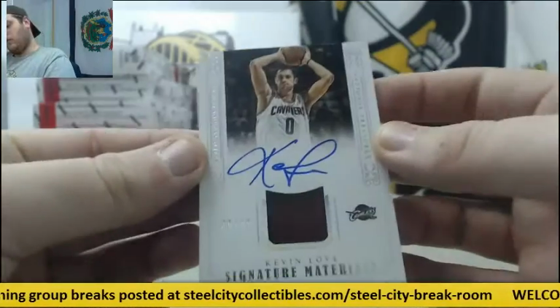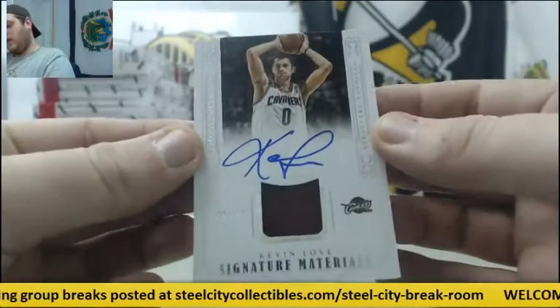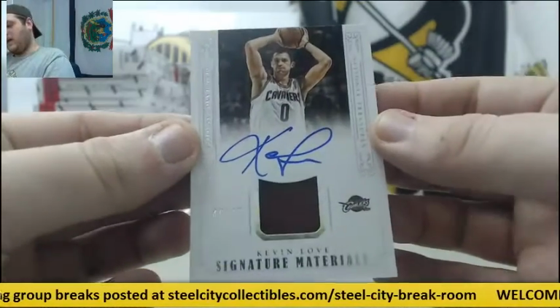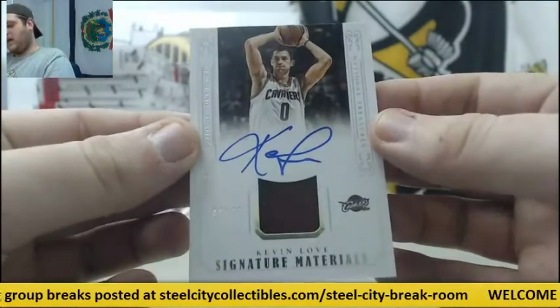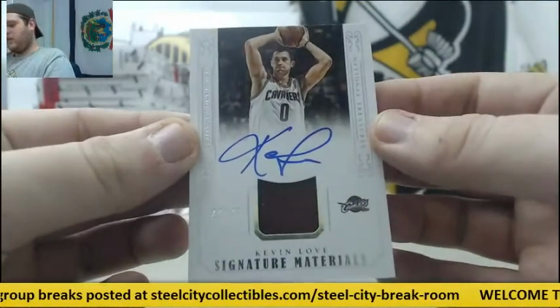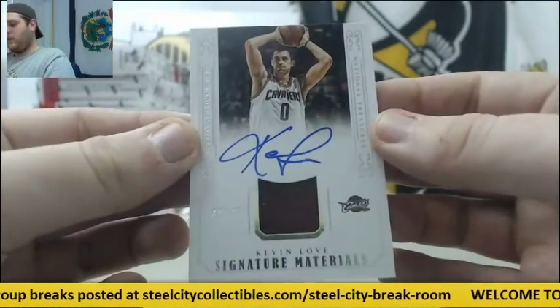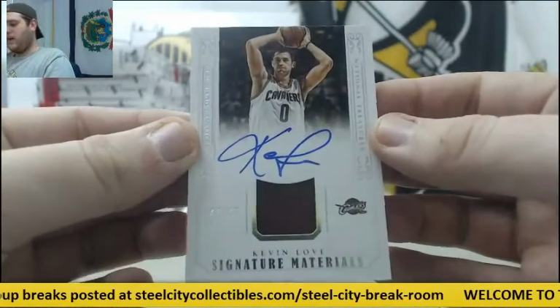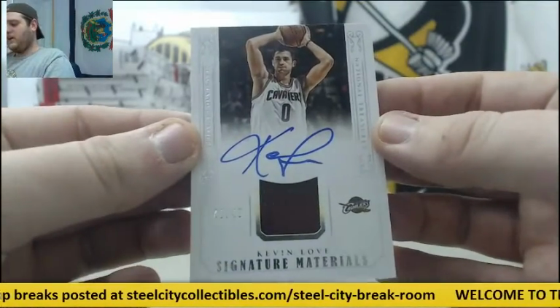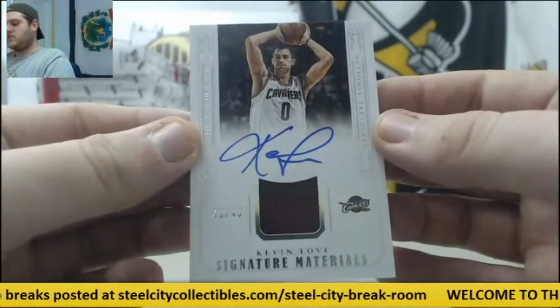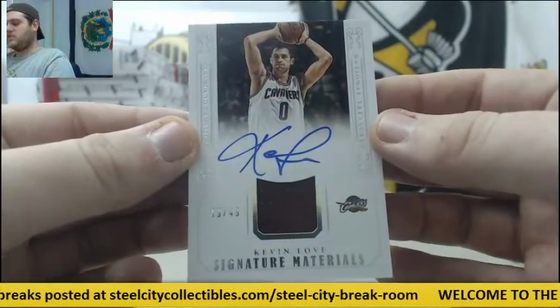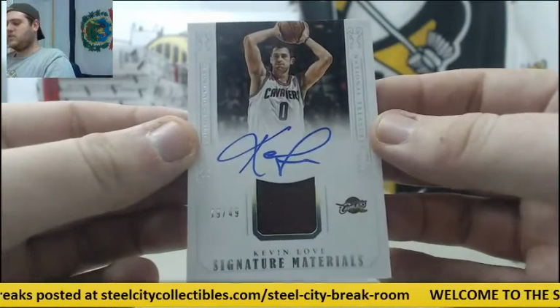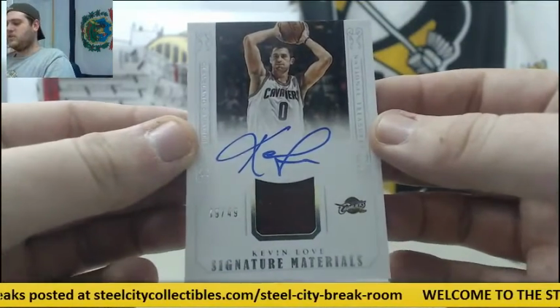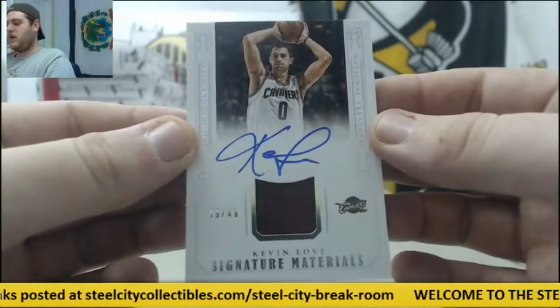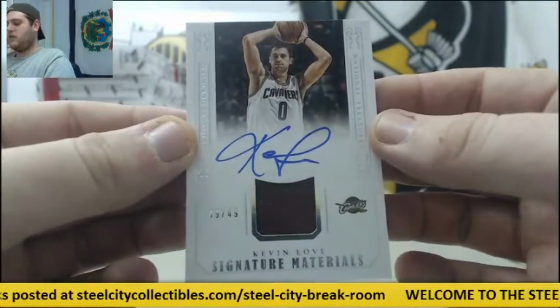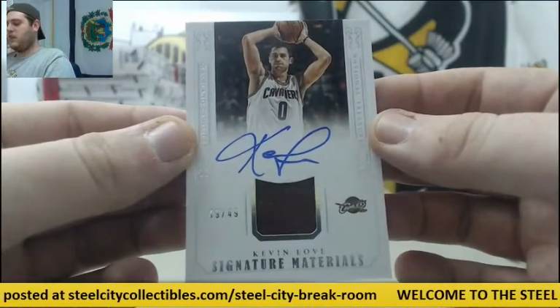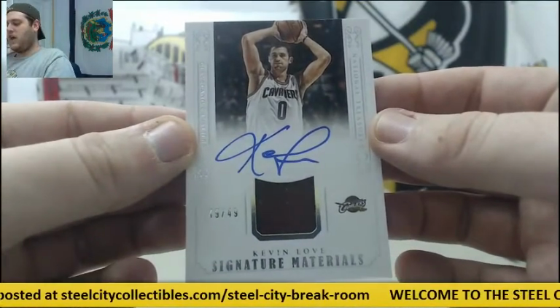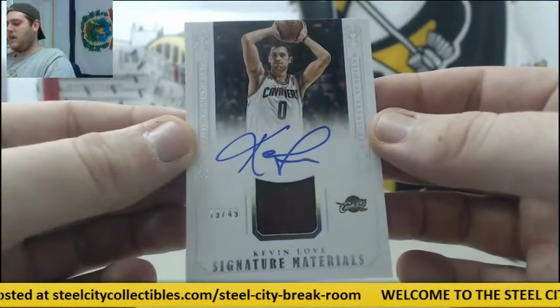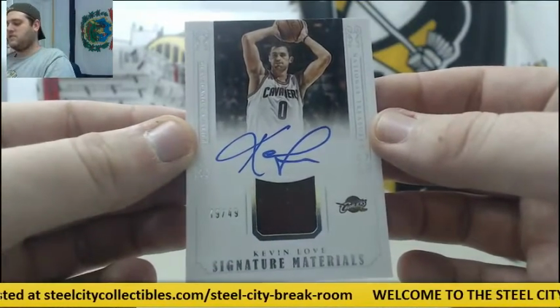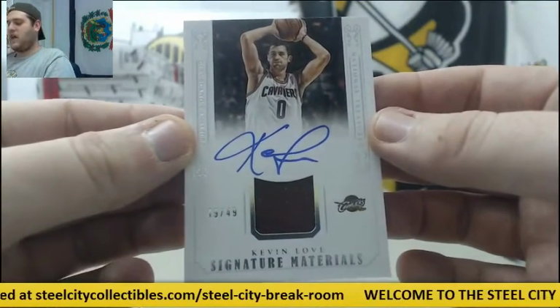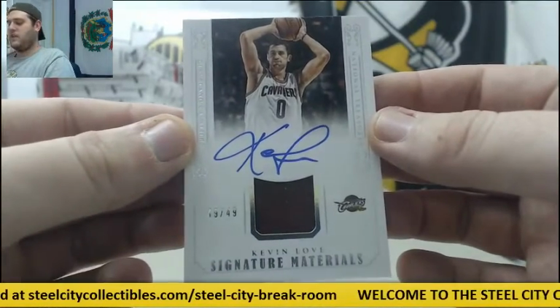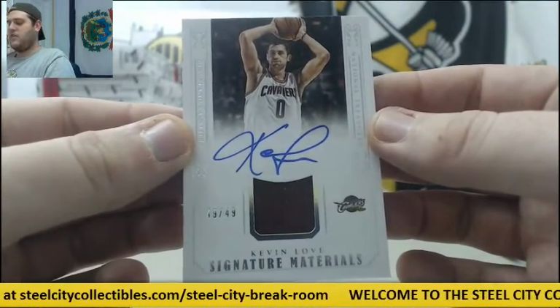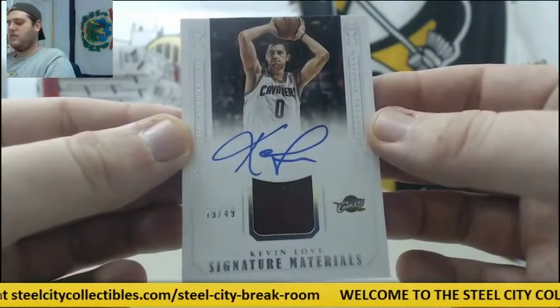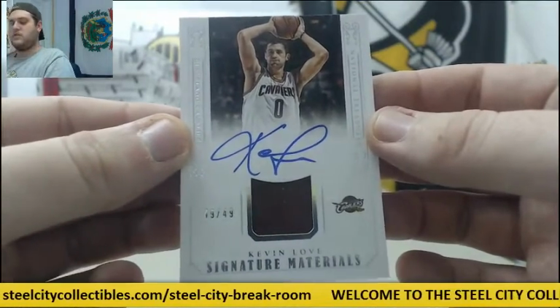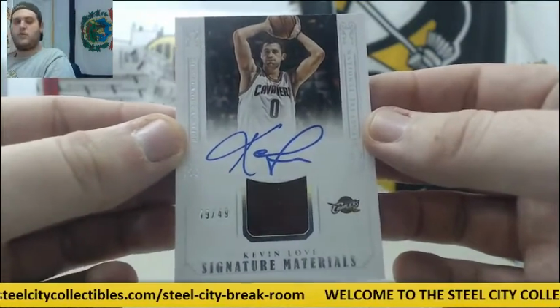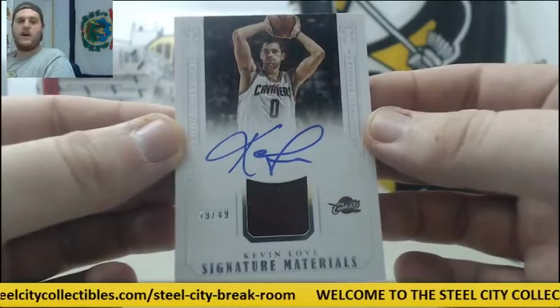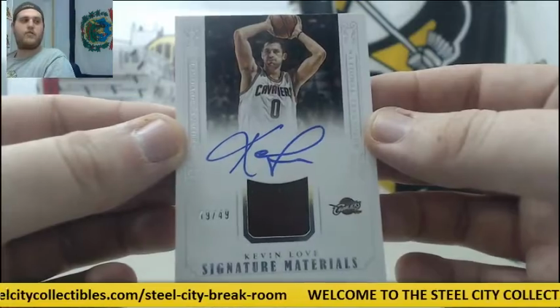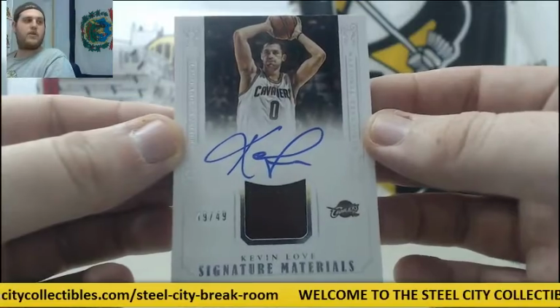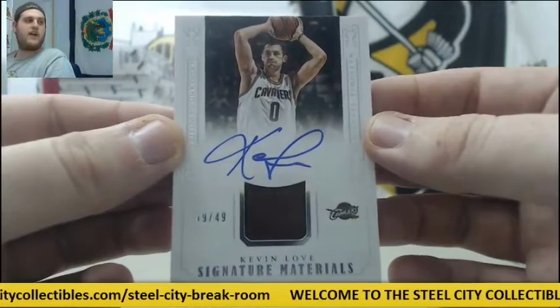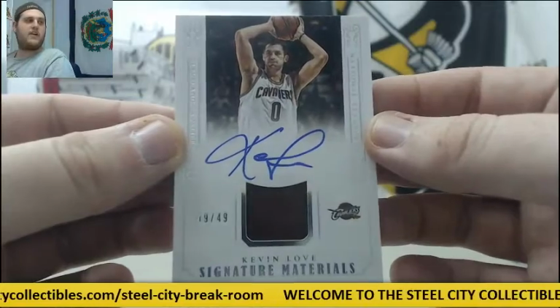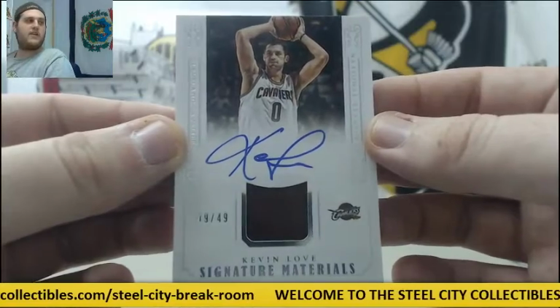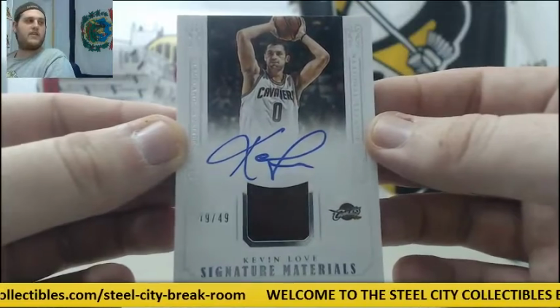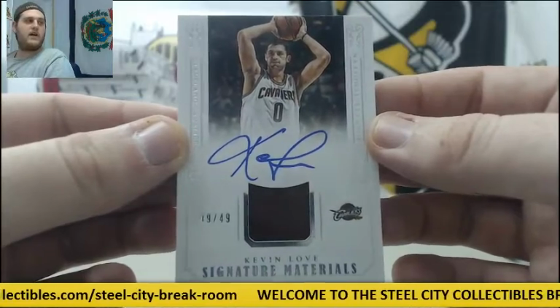49-49 Jersey Swatch Auto for the Cavs, Kevin Love. 49-49 Auto, Kevin Love.